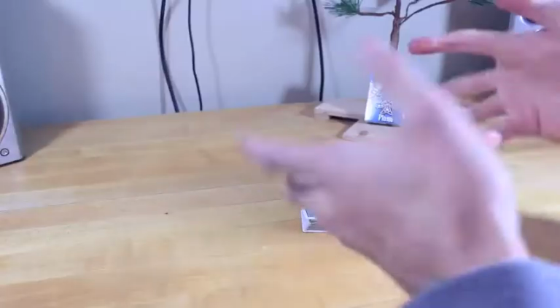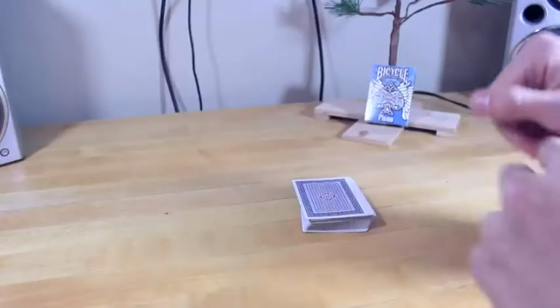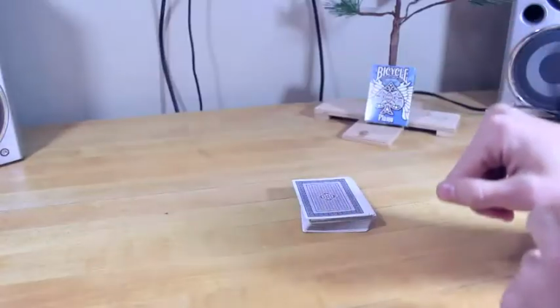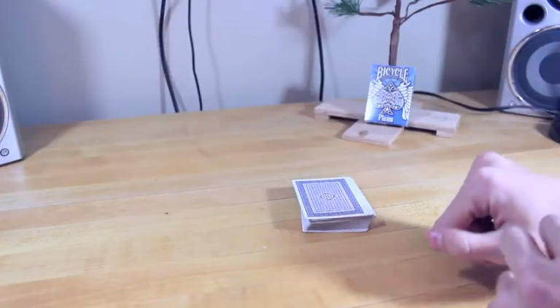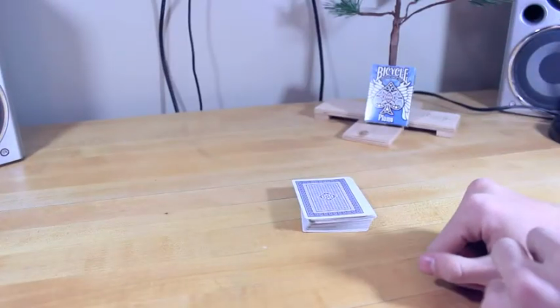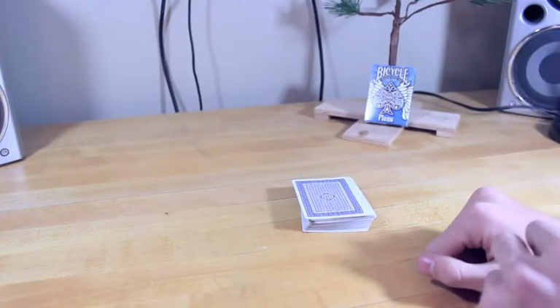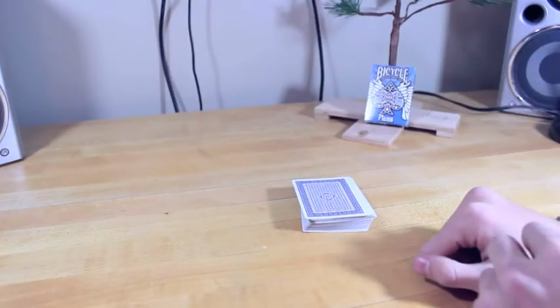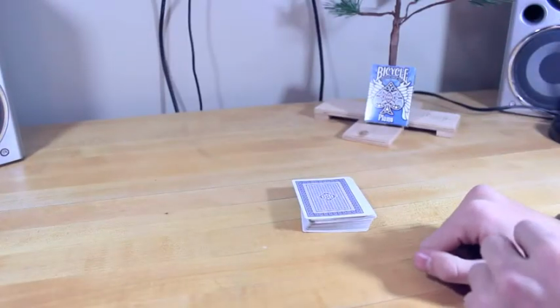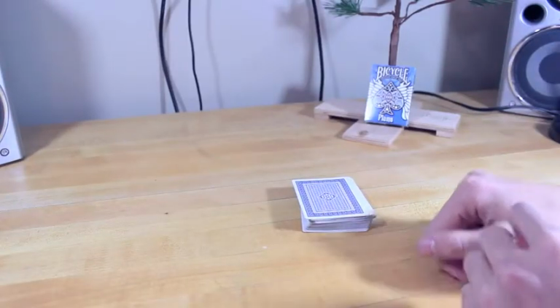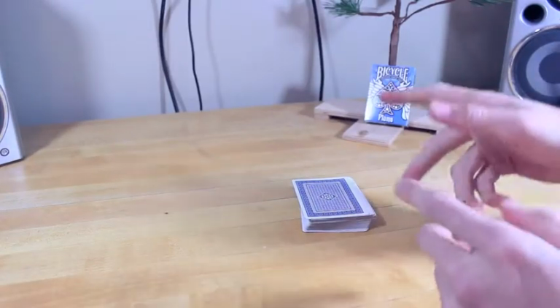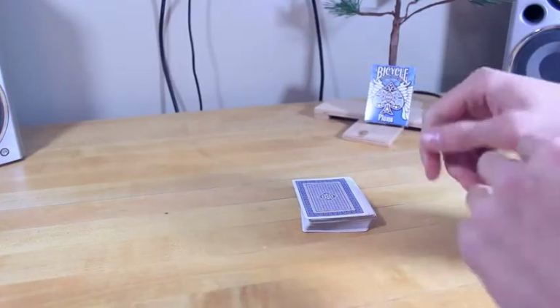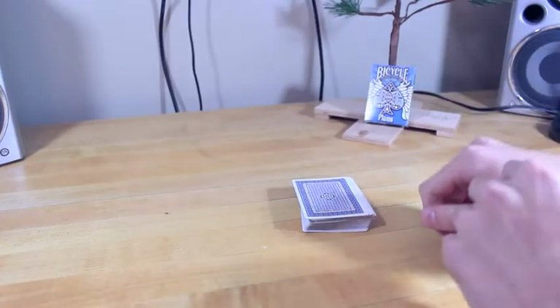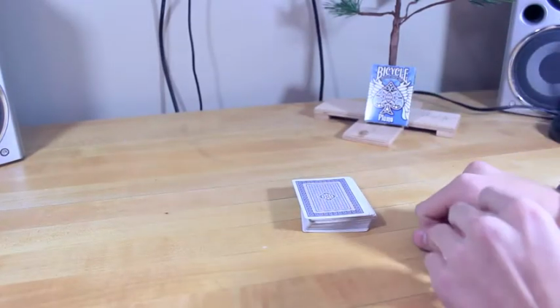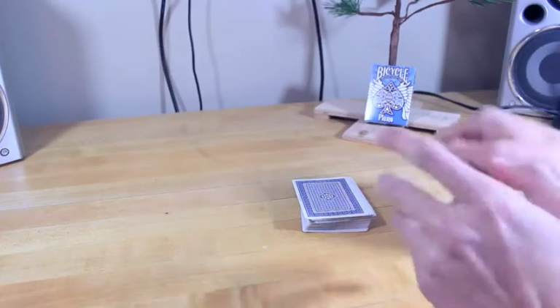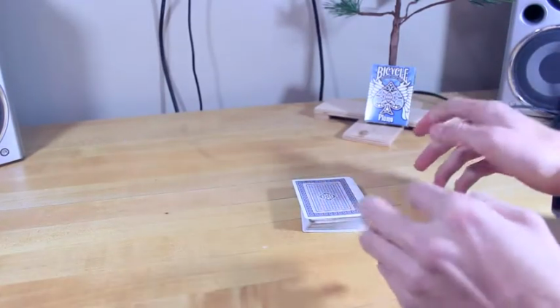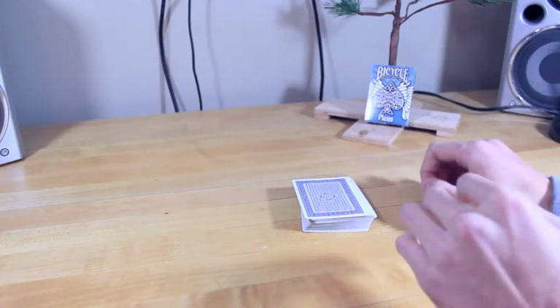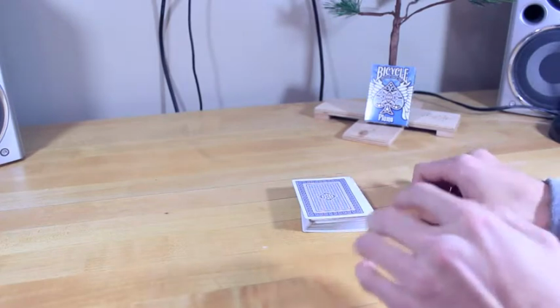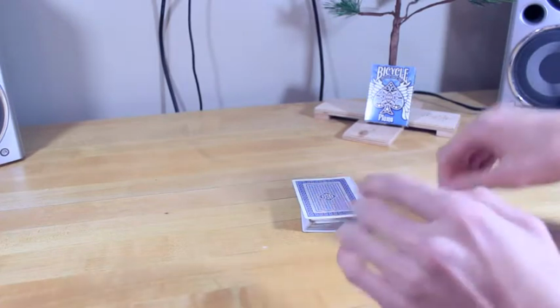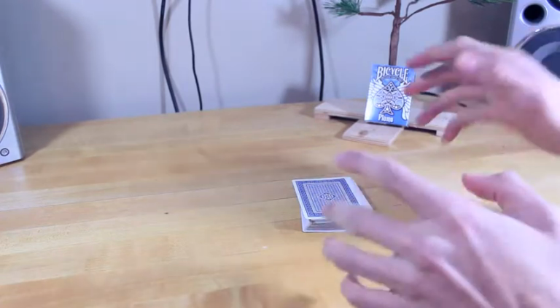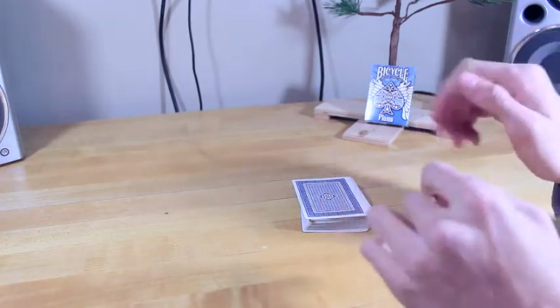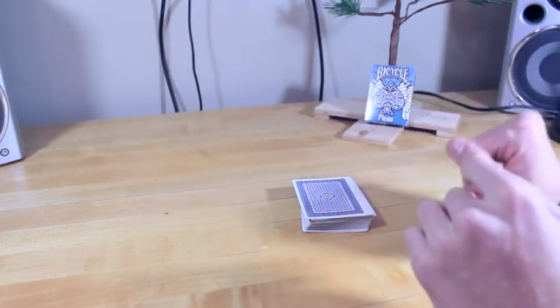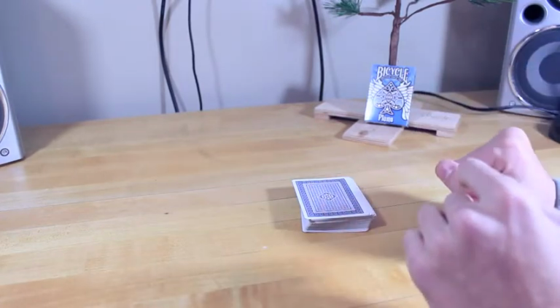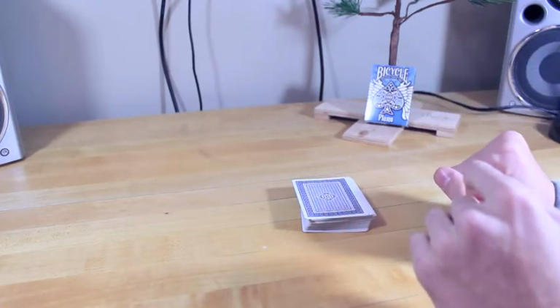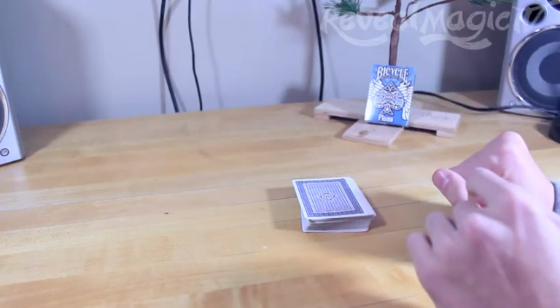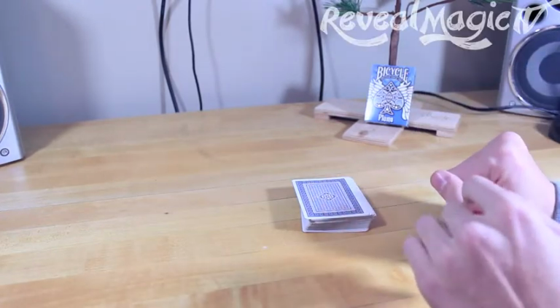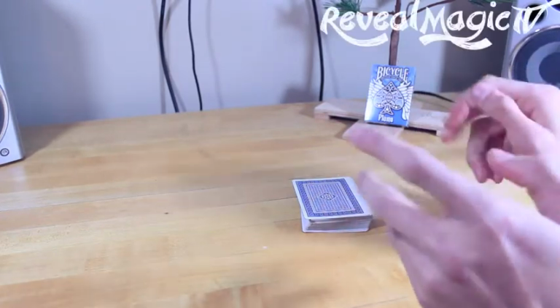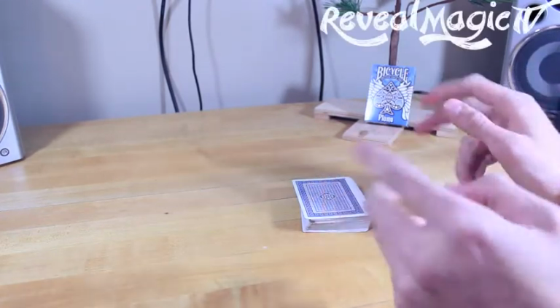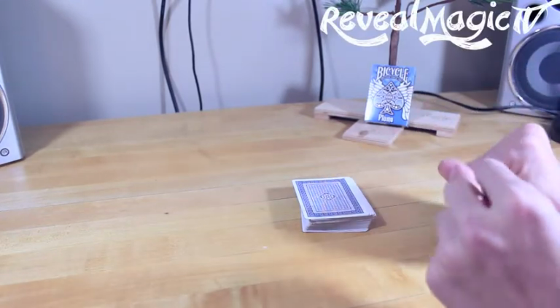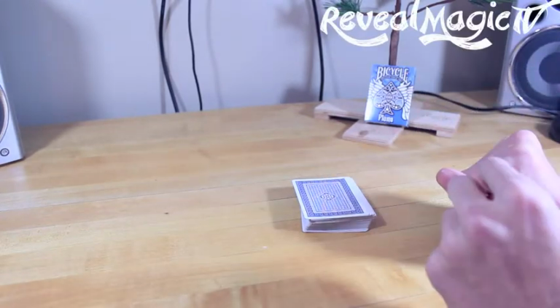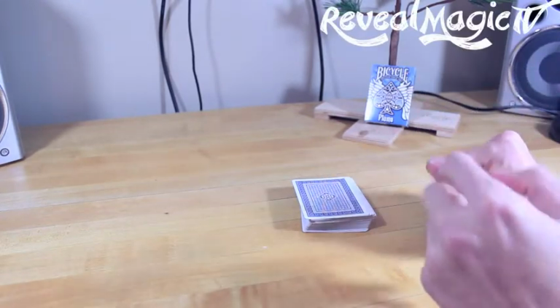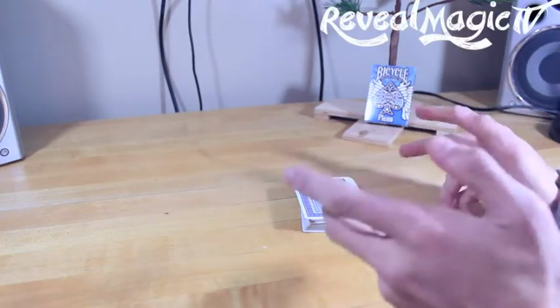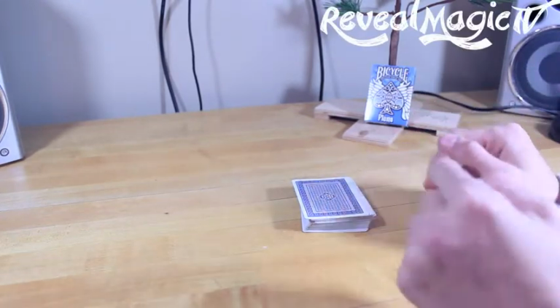Hey guys, what is up? So today I have a really neat trick. It's called the card on ceiling. This is my version of how to do it and it works very well, I would say.